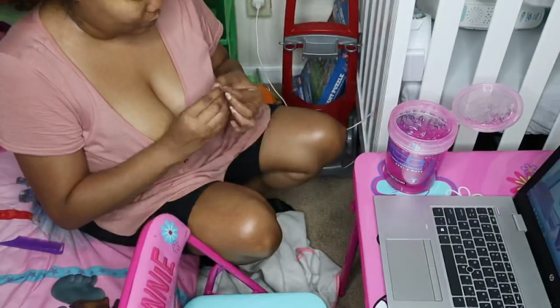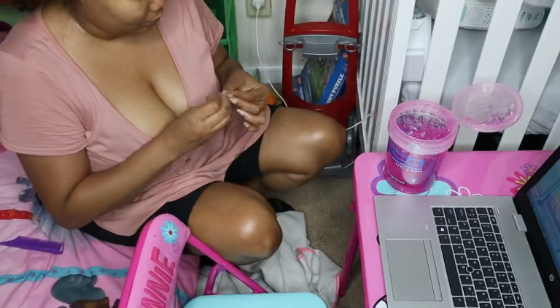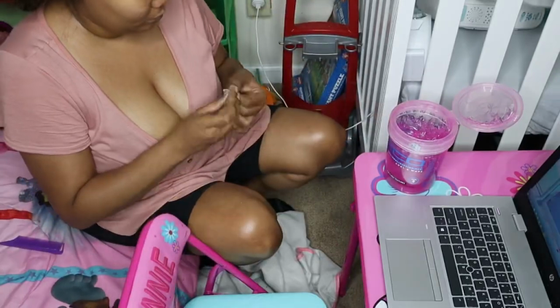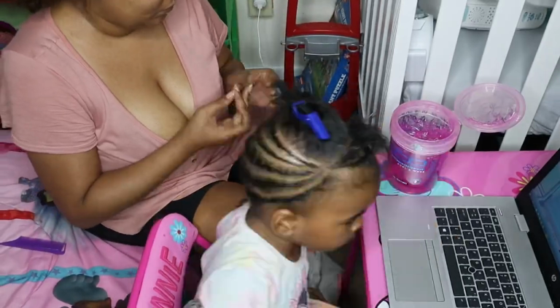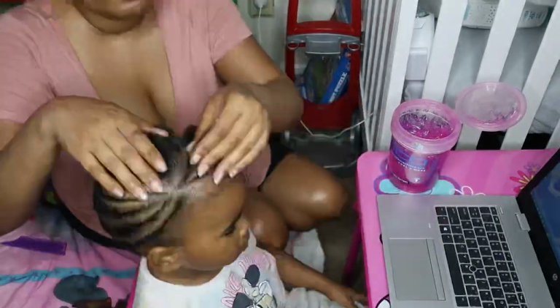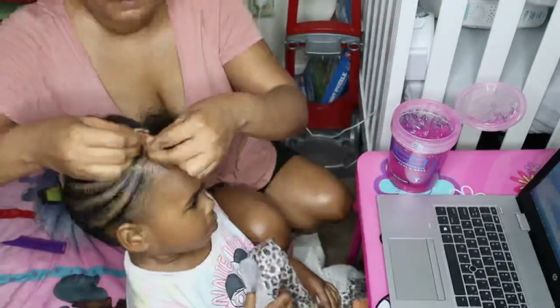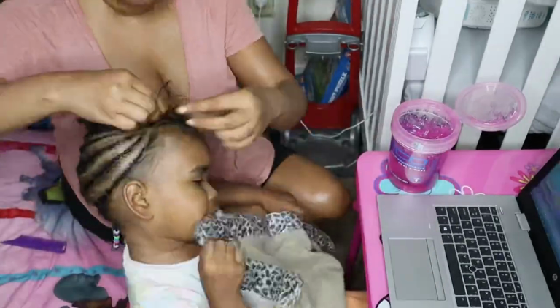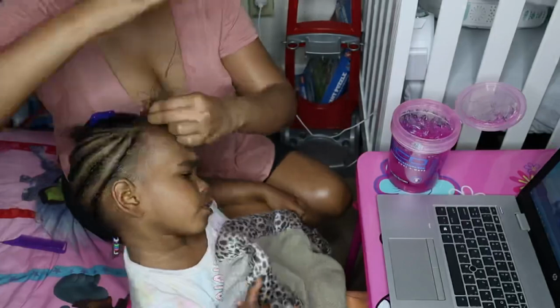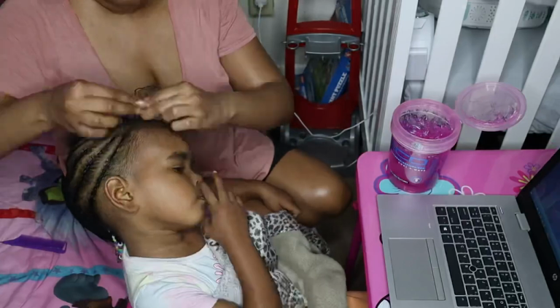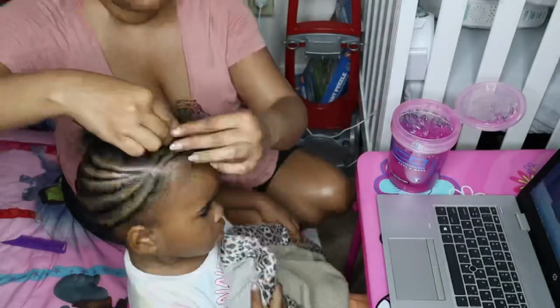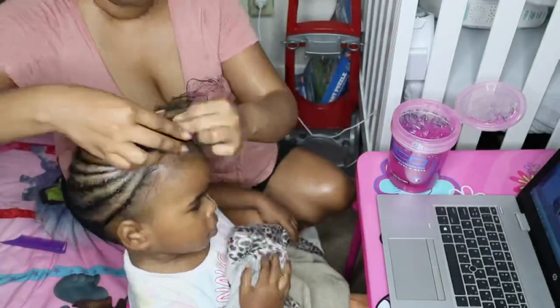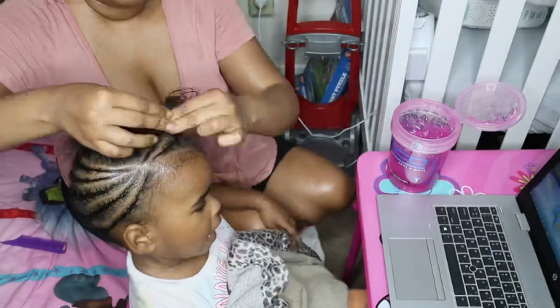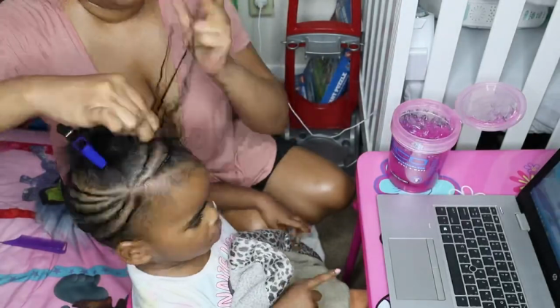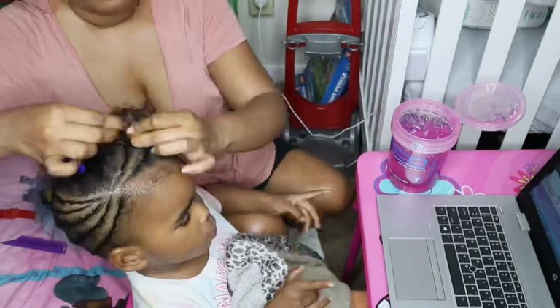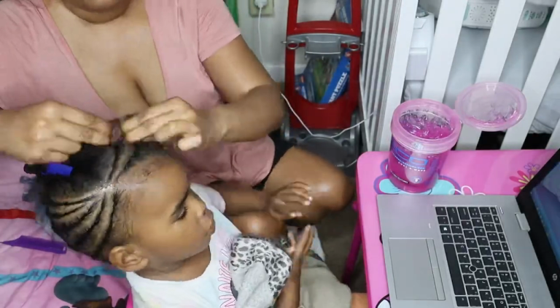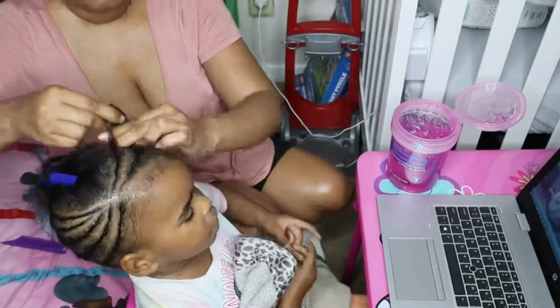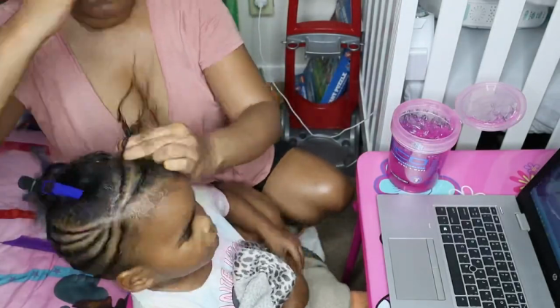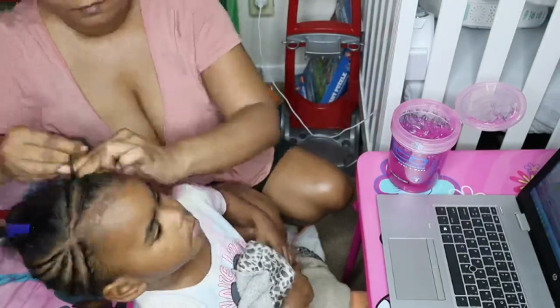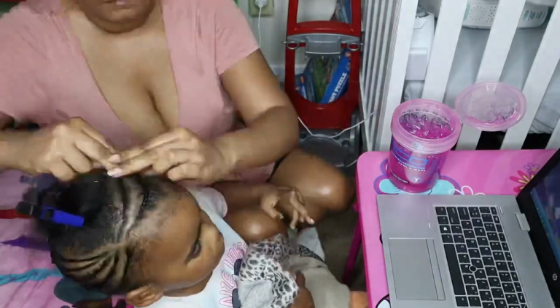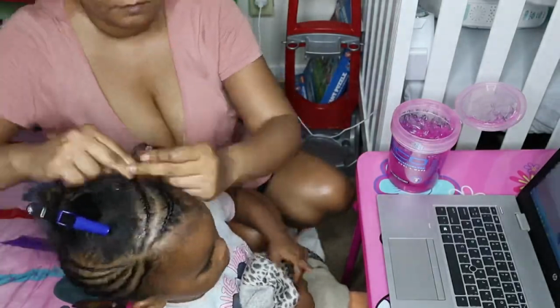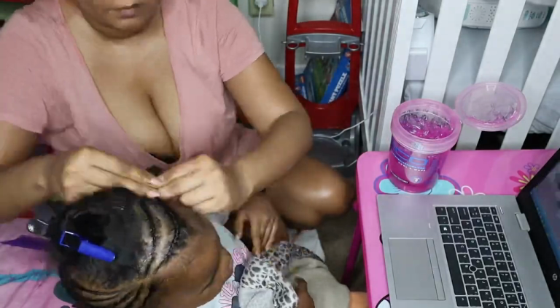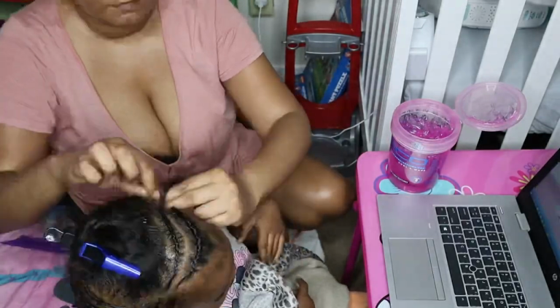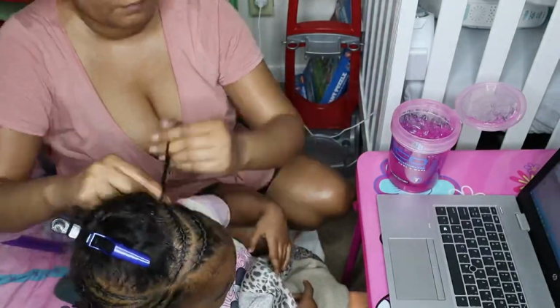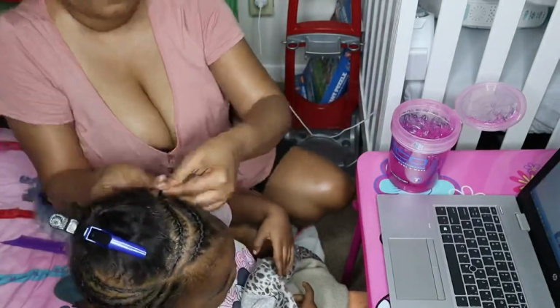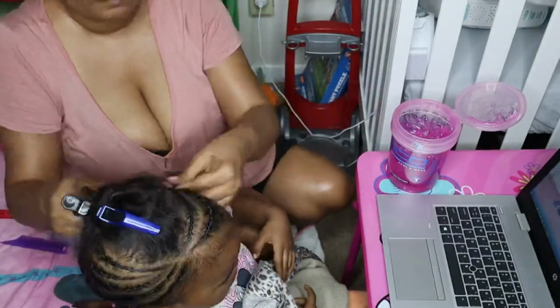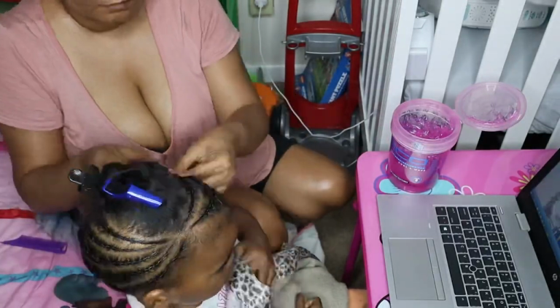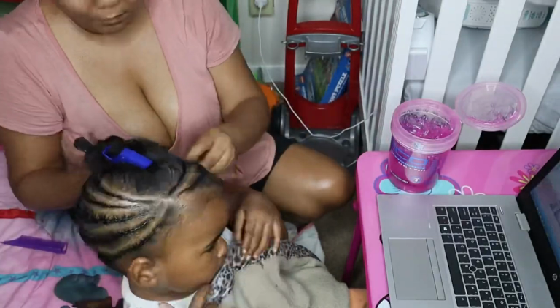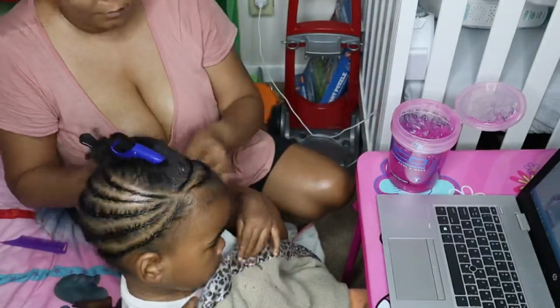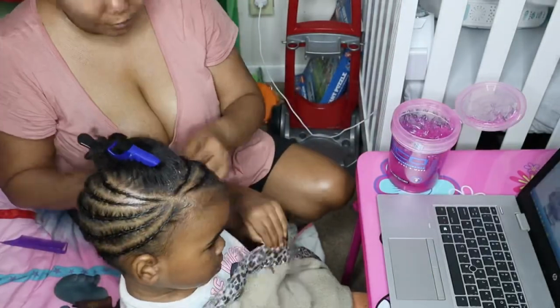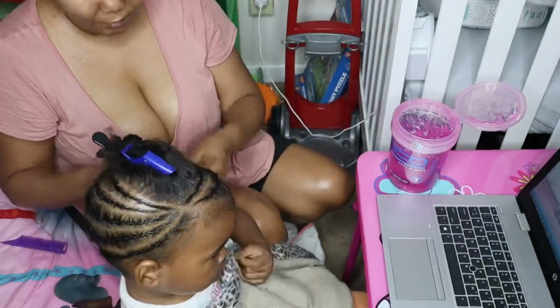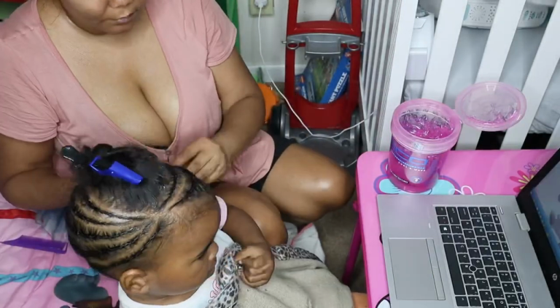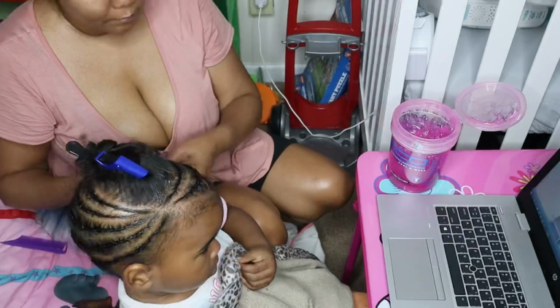Cornrowing her hair has really made a huge difference. I use the Inkle Styler only because it makes it not as flaky, dry, or gooky like most gels.